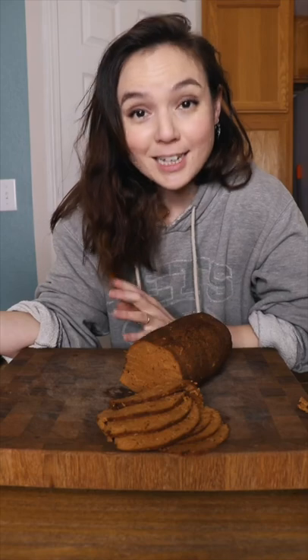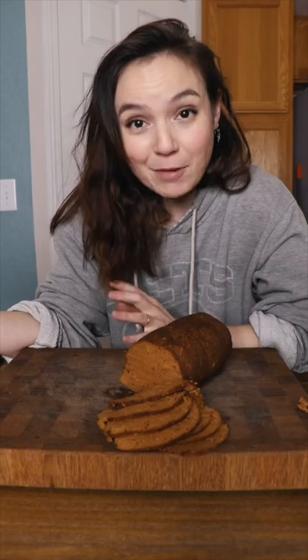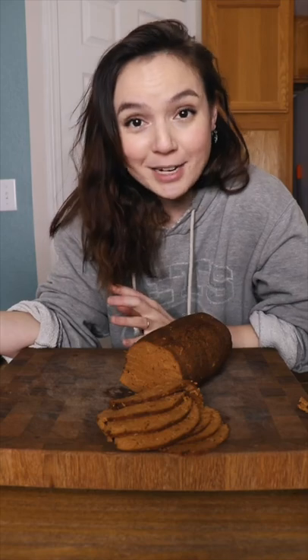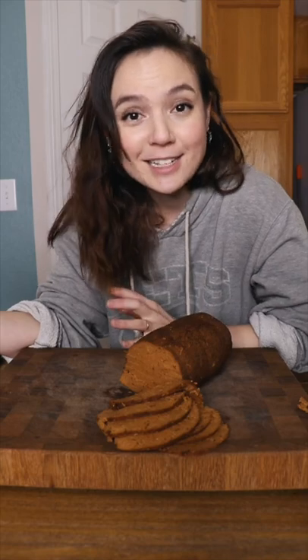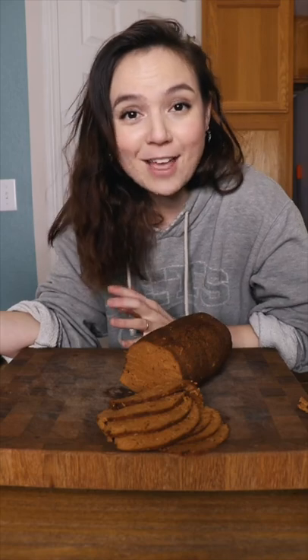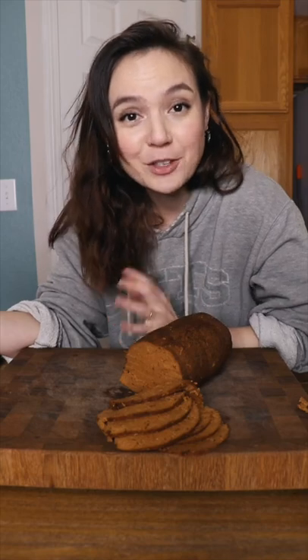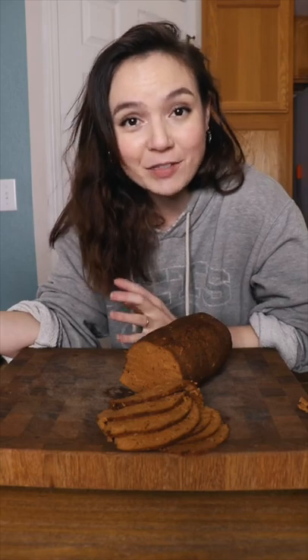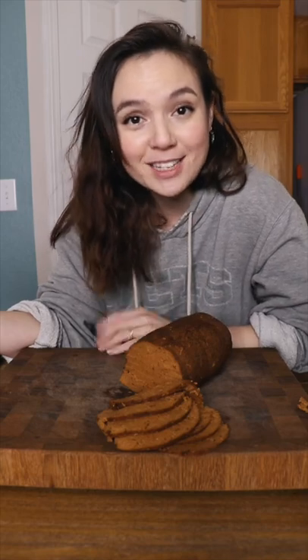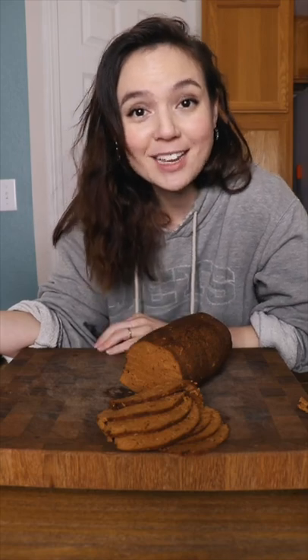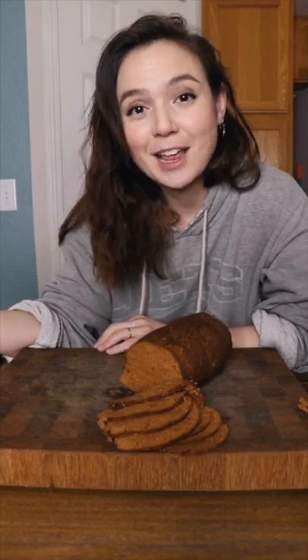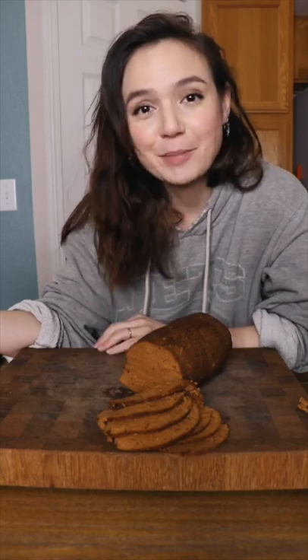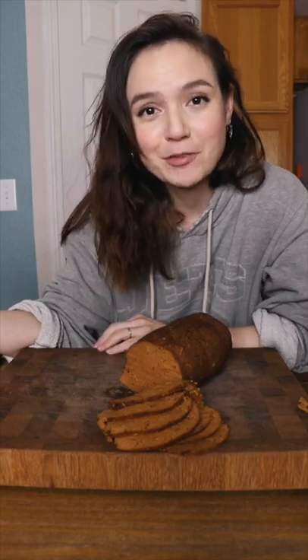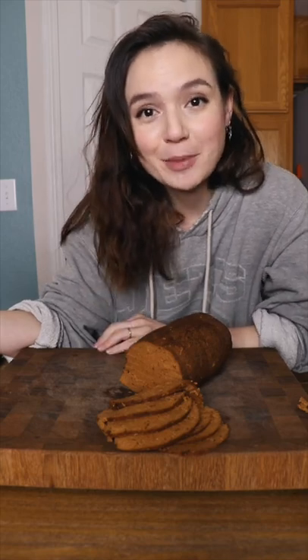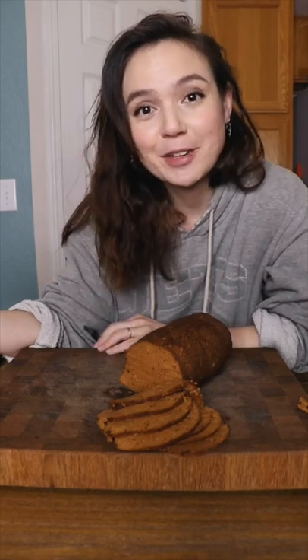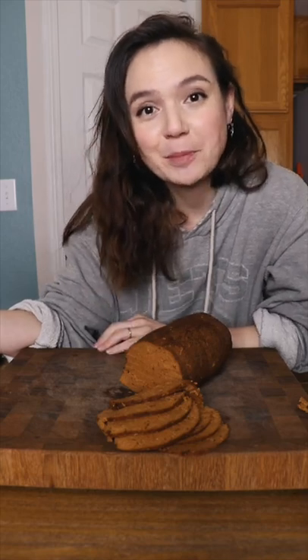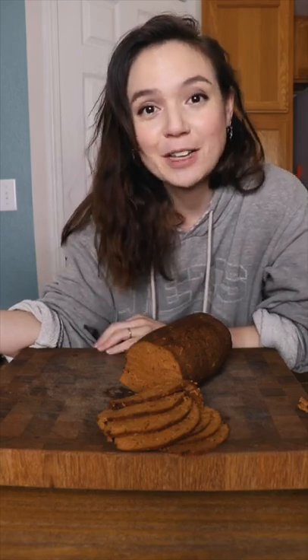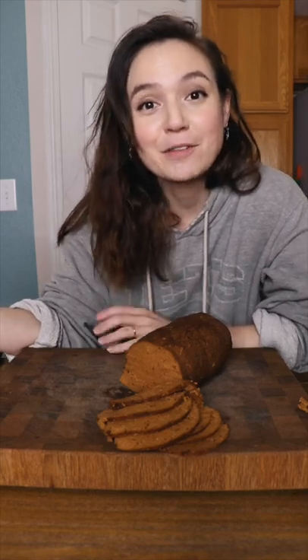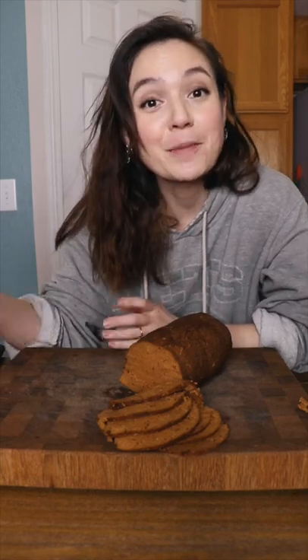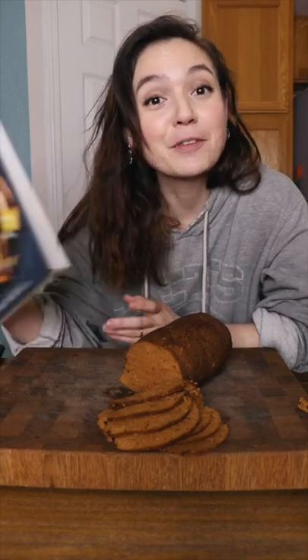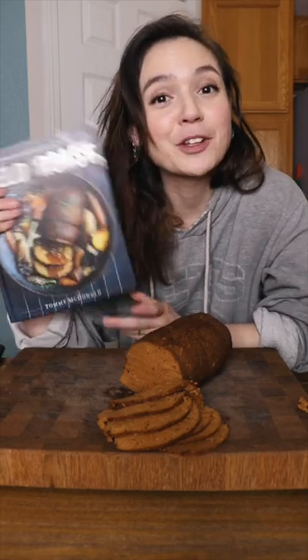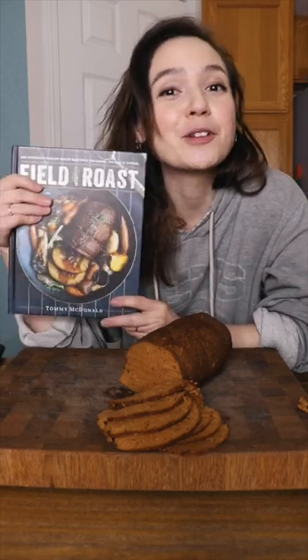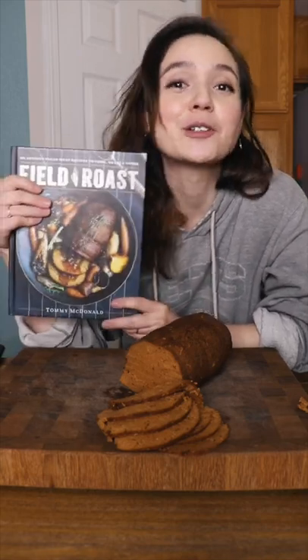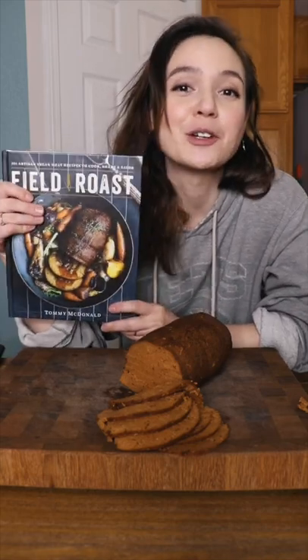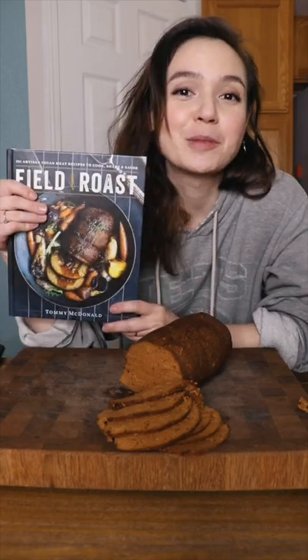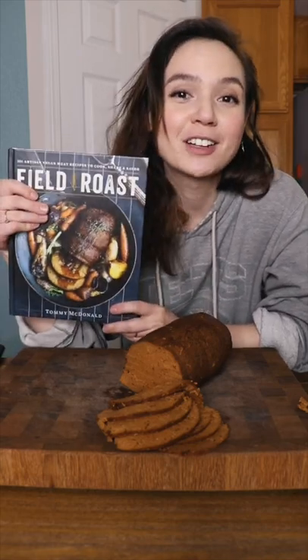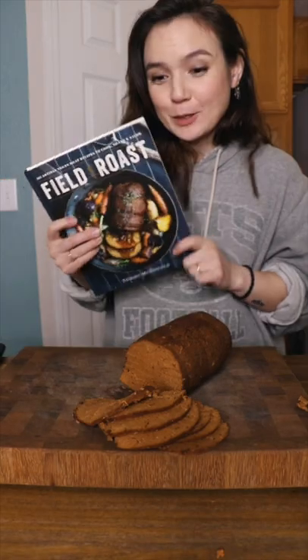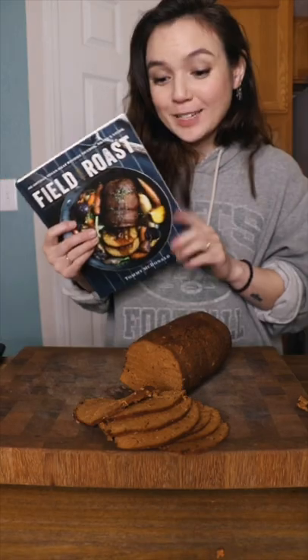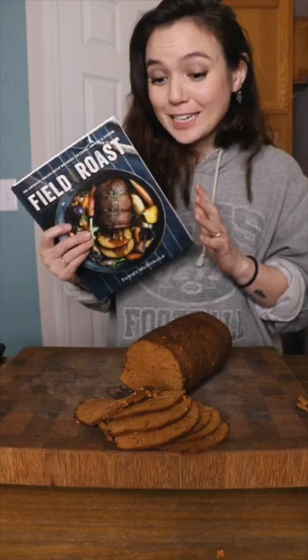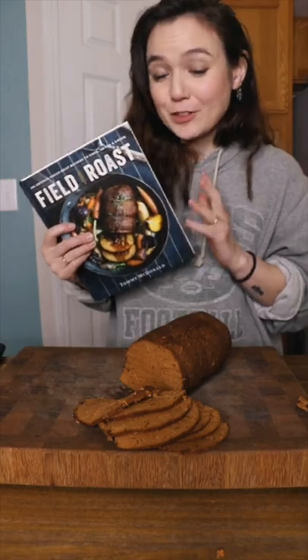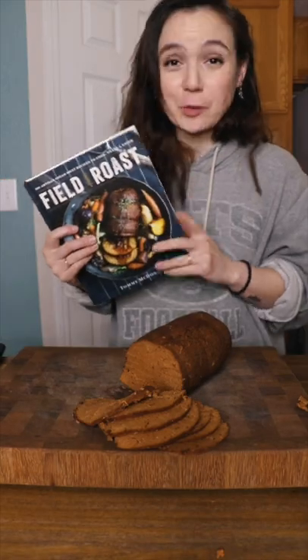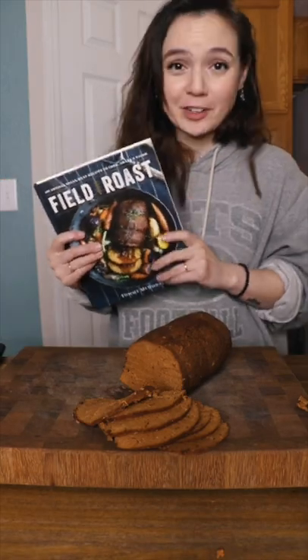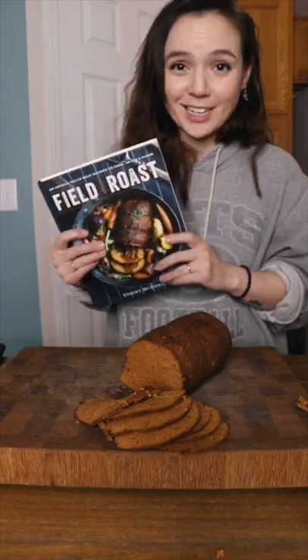Today we're testing out this vegan seitan pastrami recipe from the Field Rose Cookbook. So let's see if it's worth it.